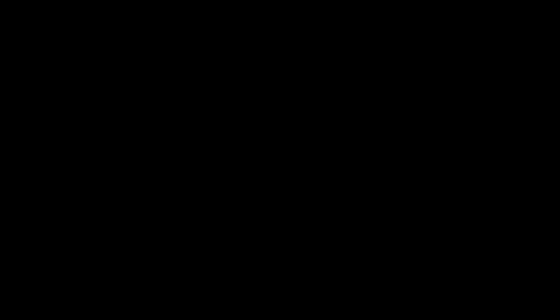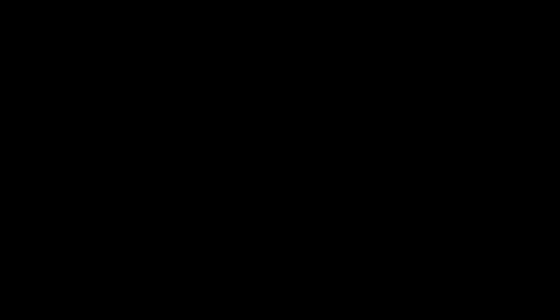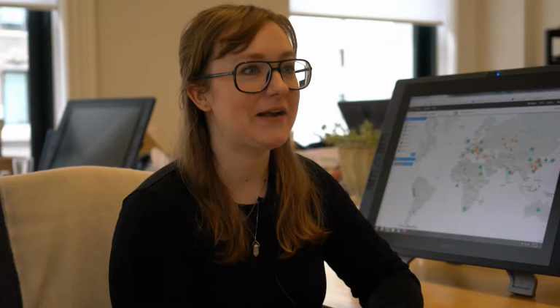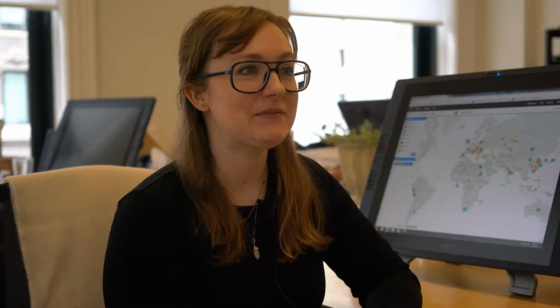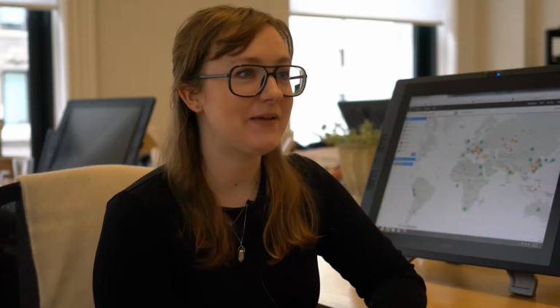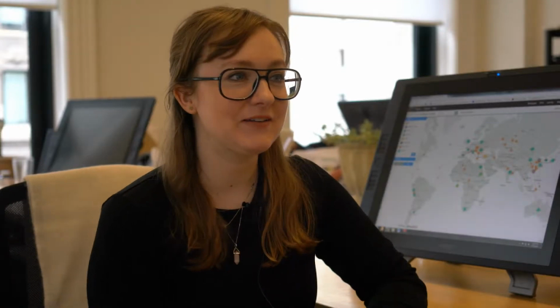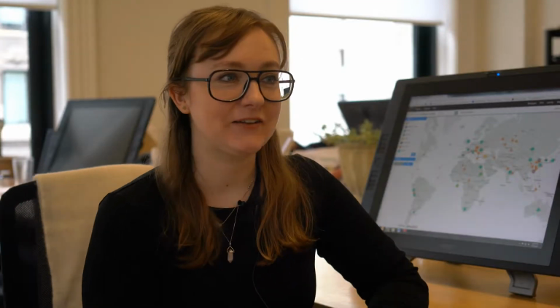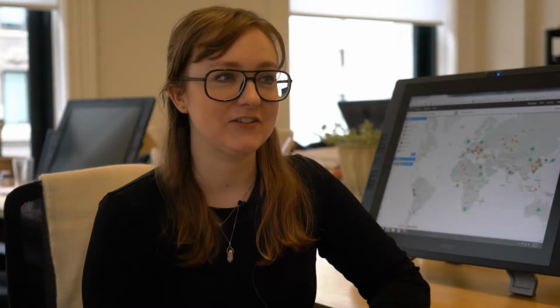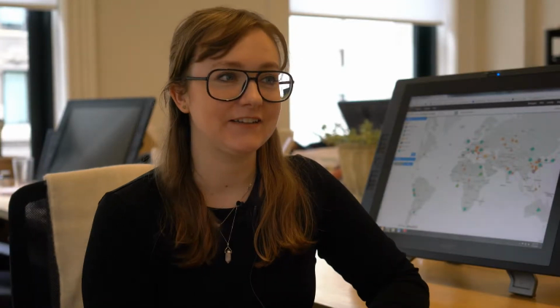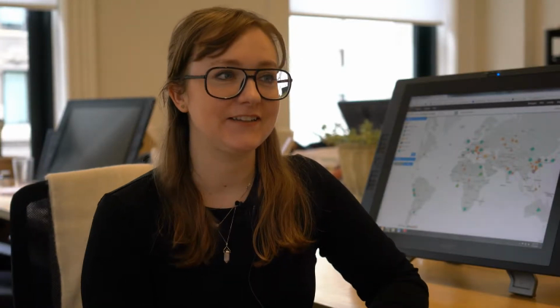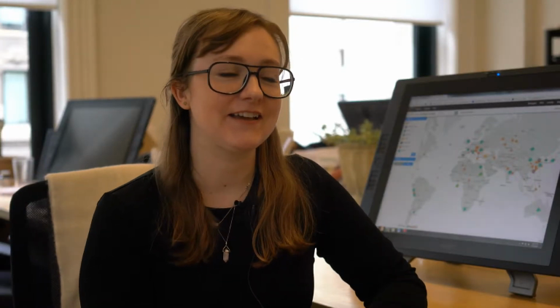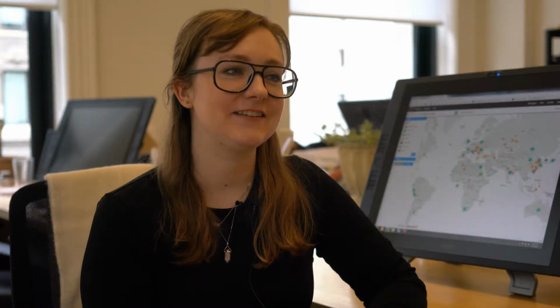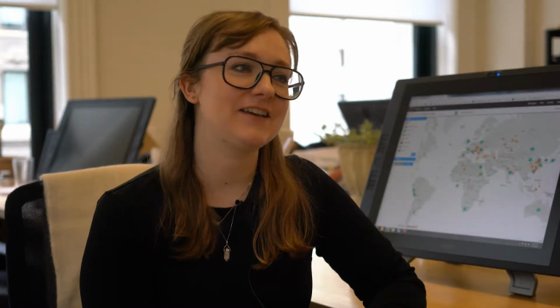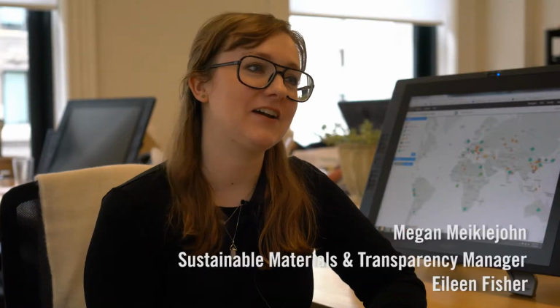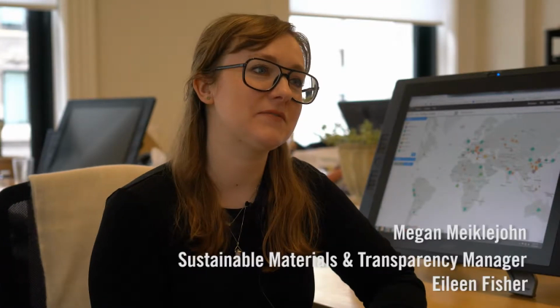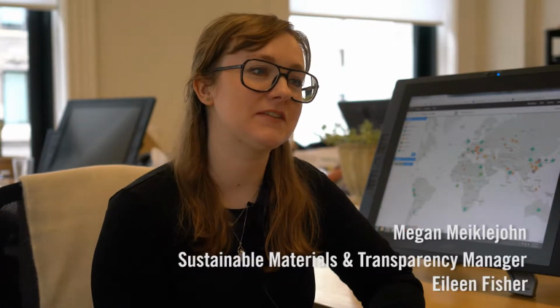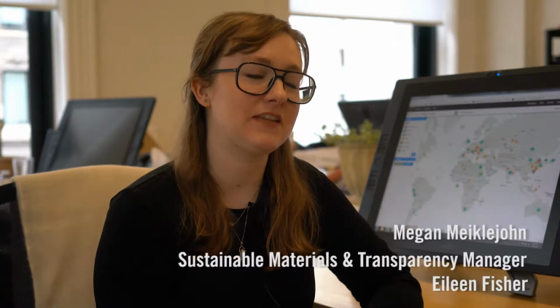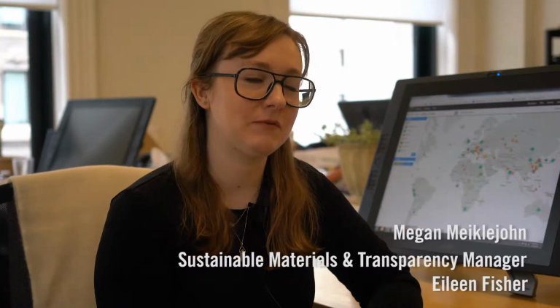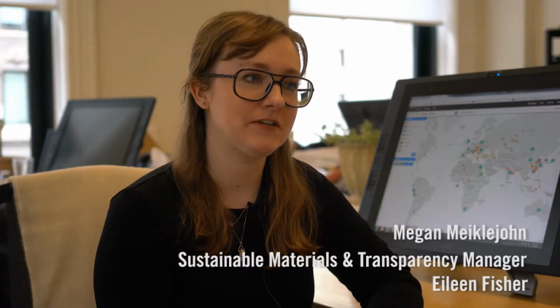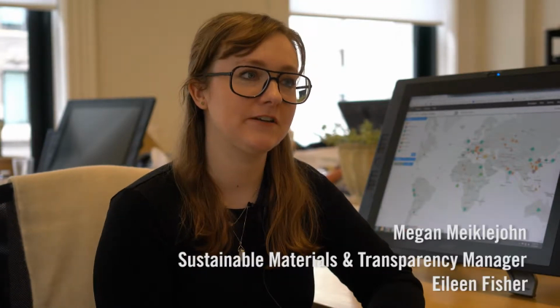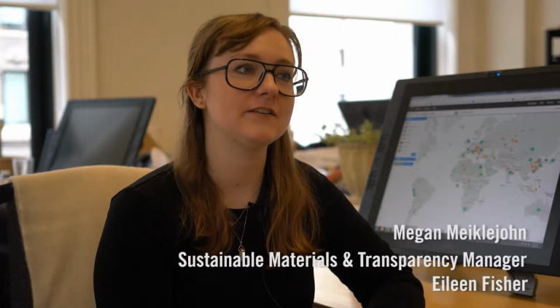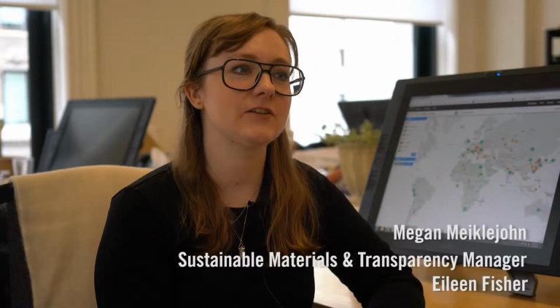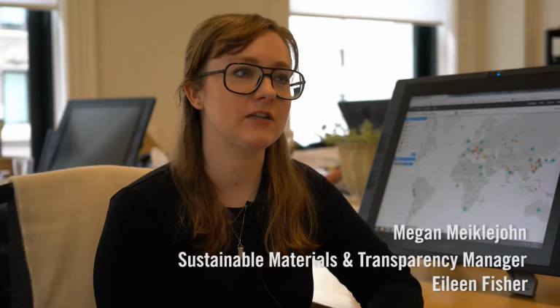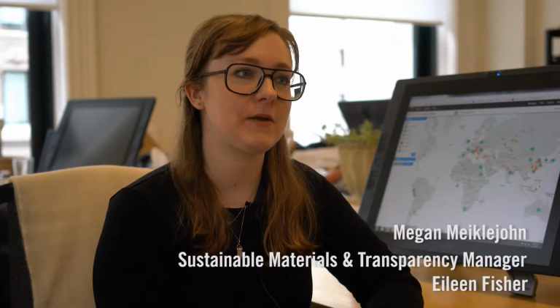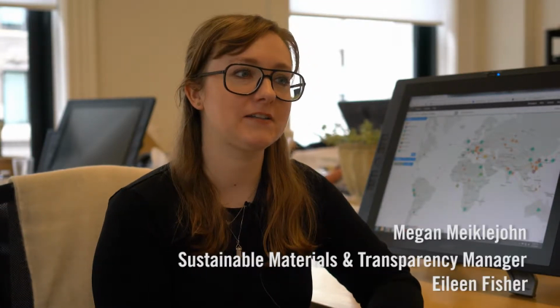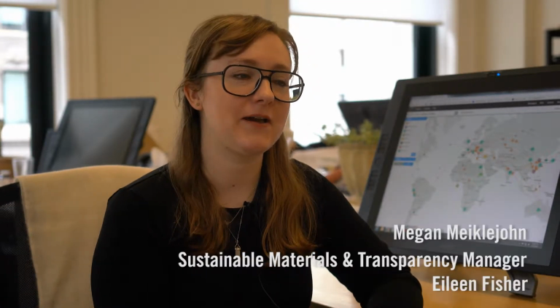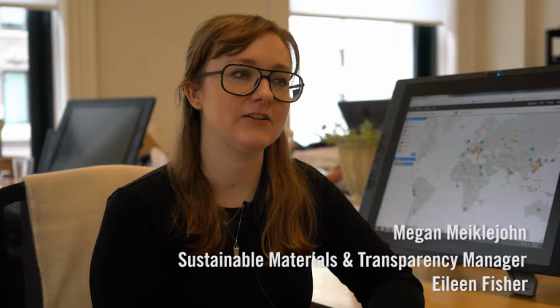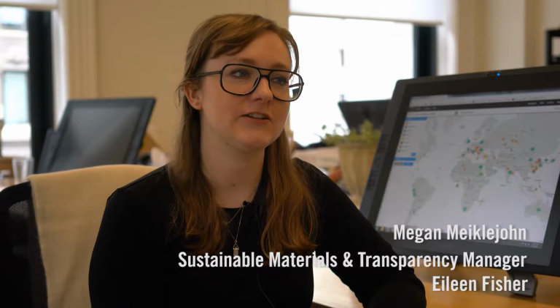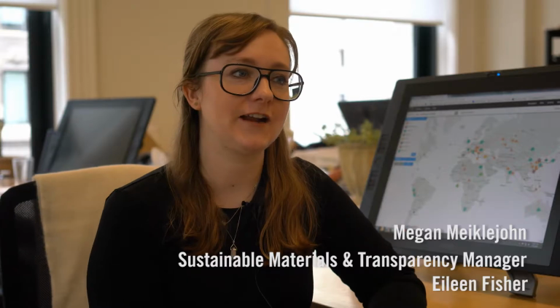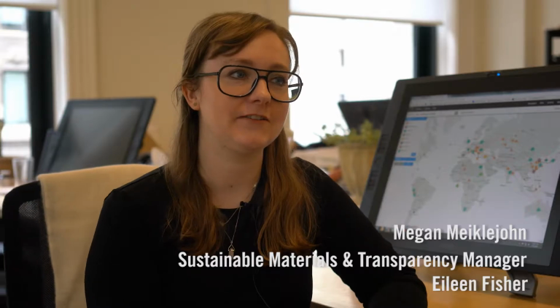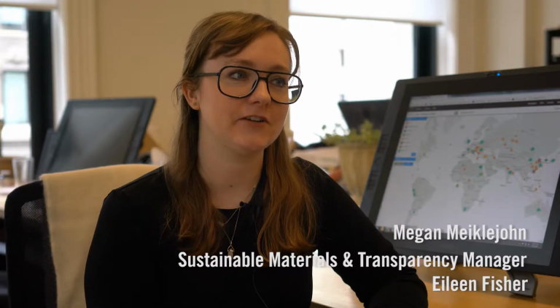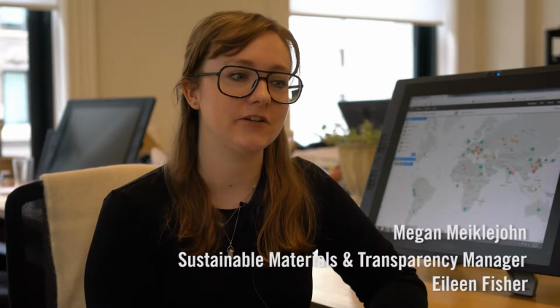My name is Megan Michael John and I'm the Sustainable Materials and Transparency Manager at Eileen Fisher.